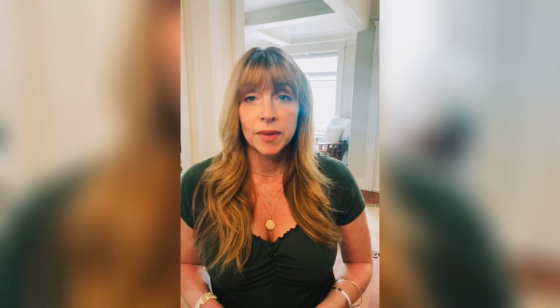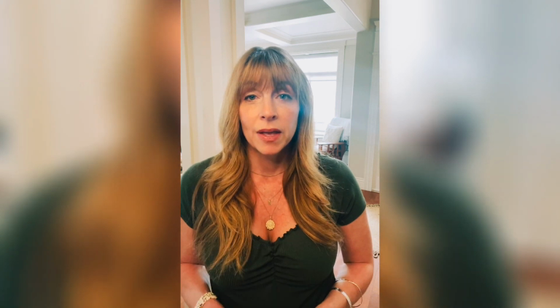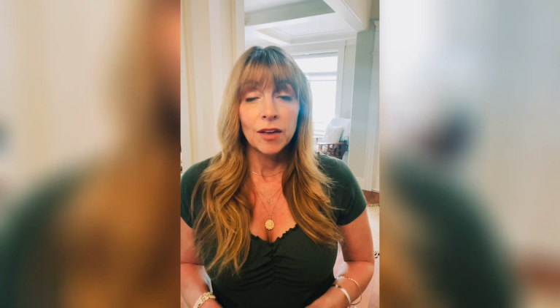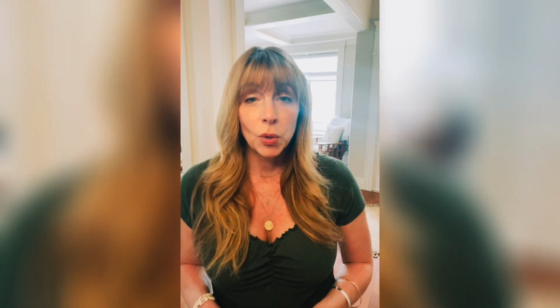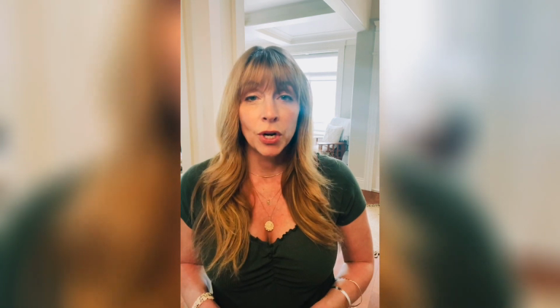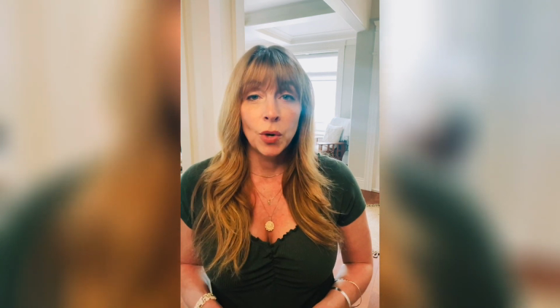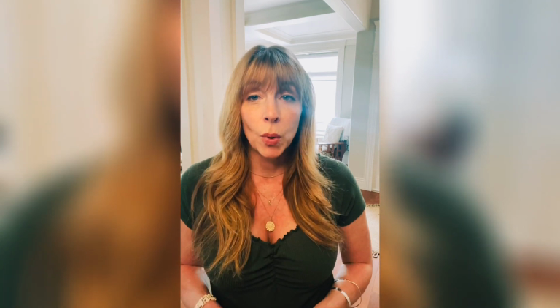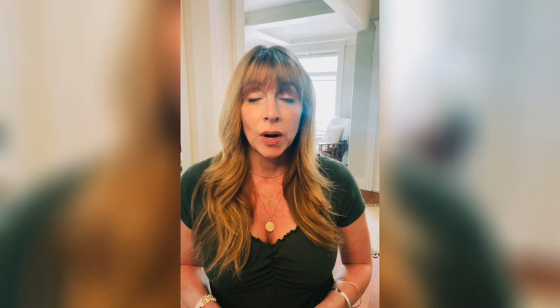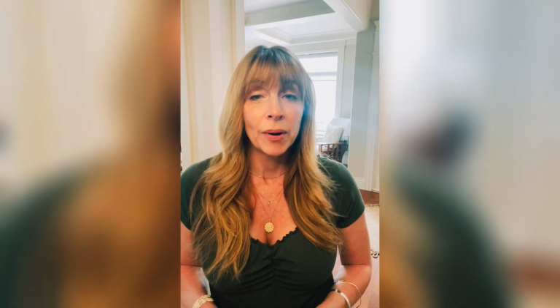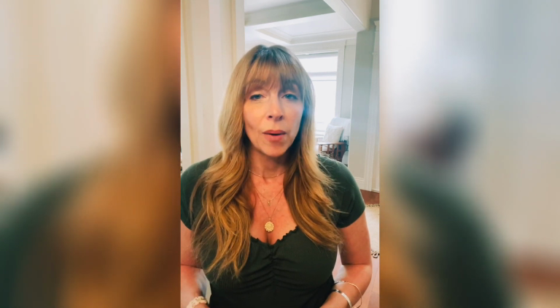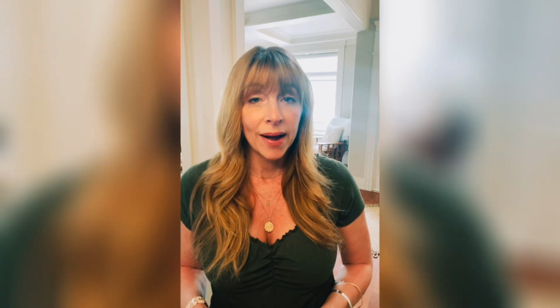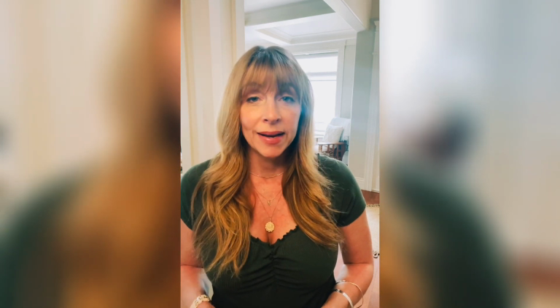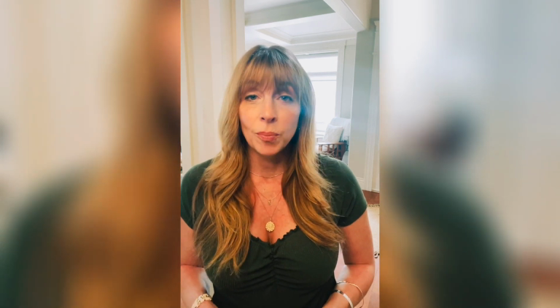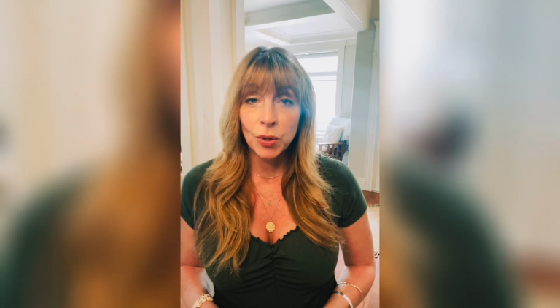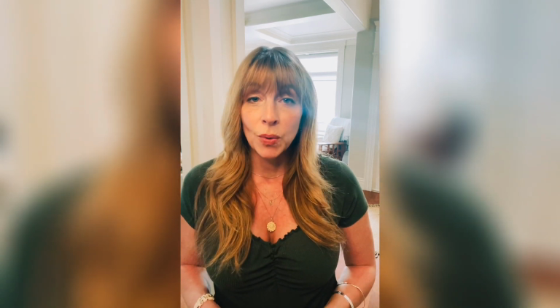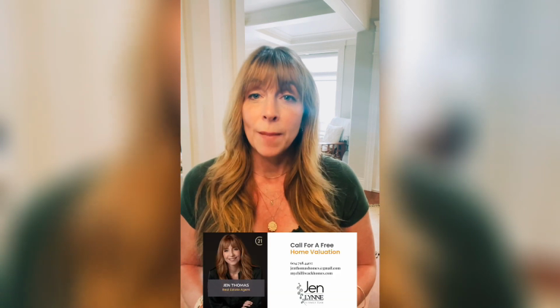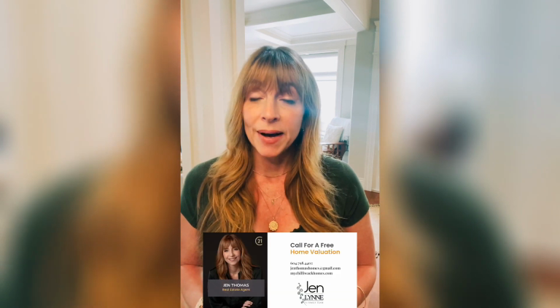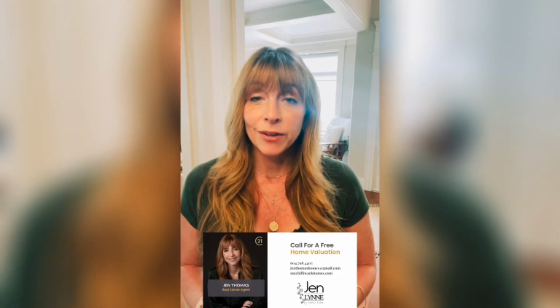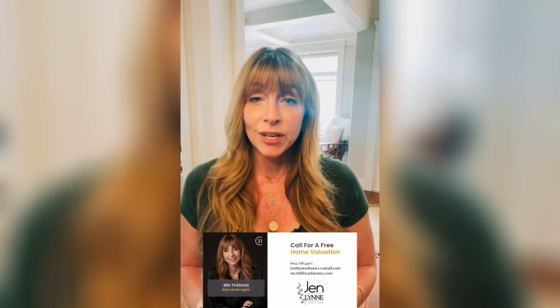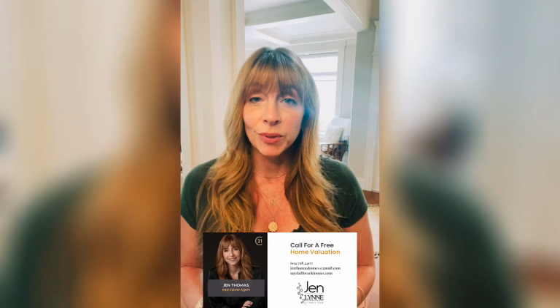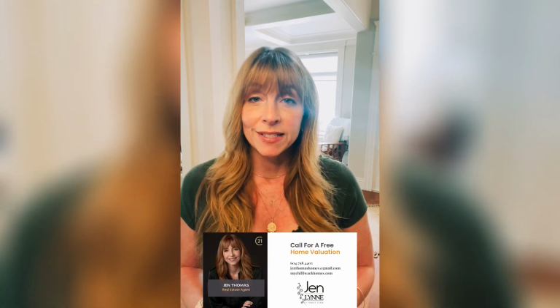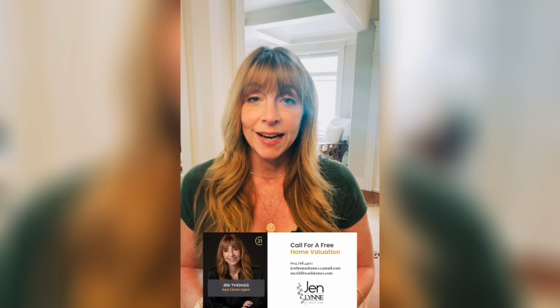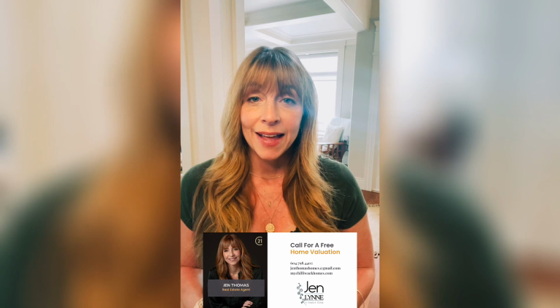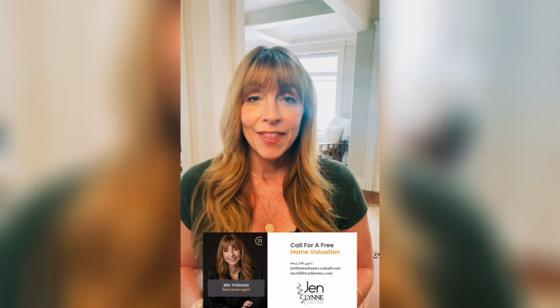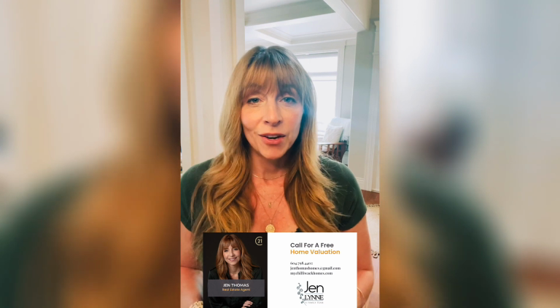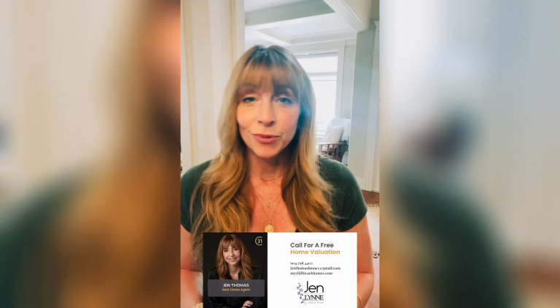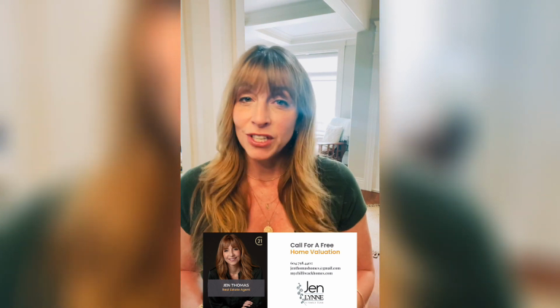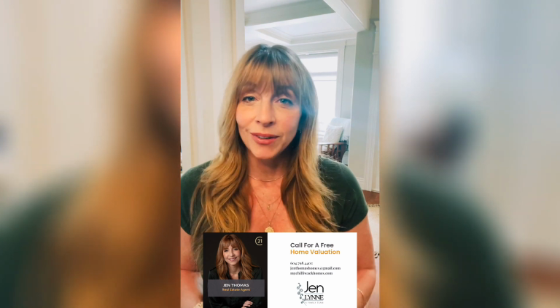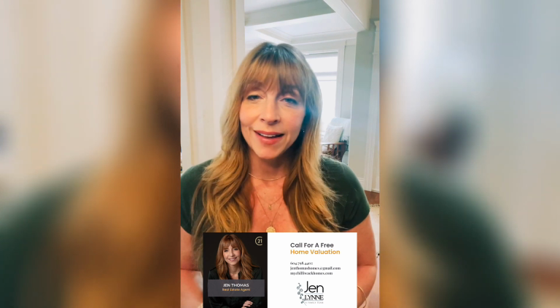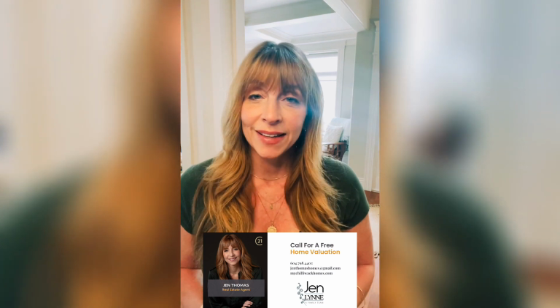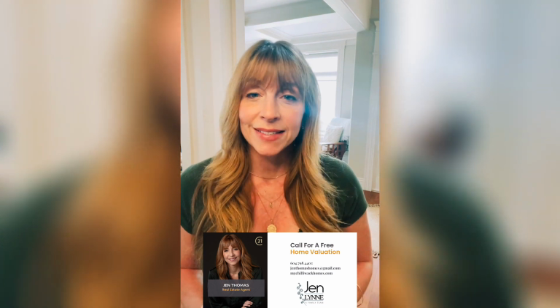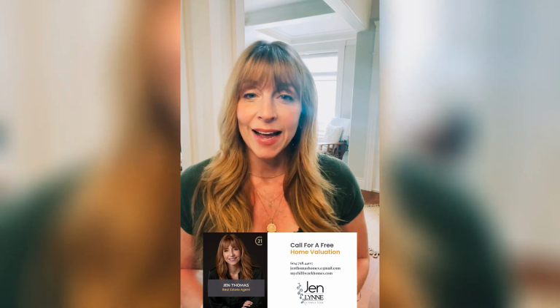If you want to know more about how I can help you buy or sell real estate, then reach out and let's connect.